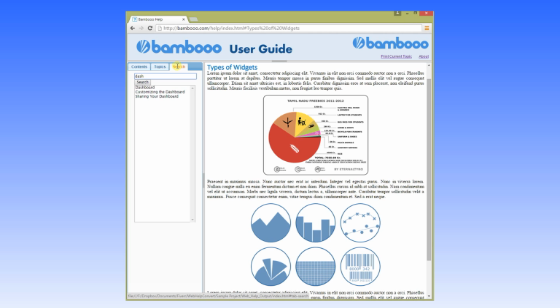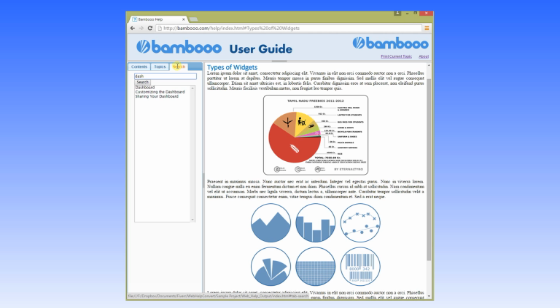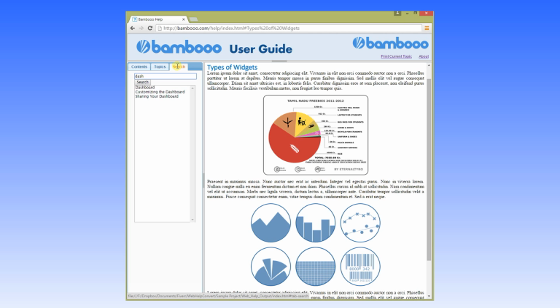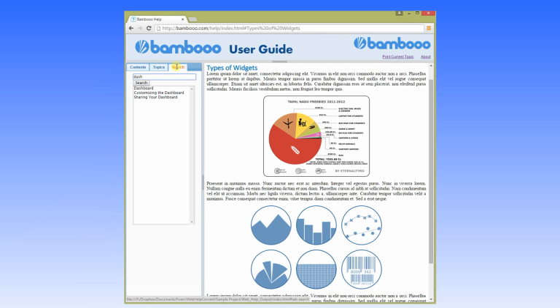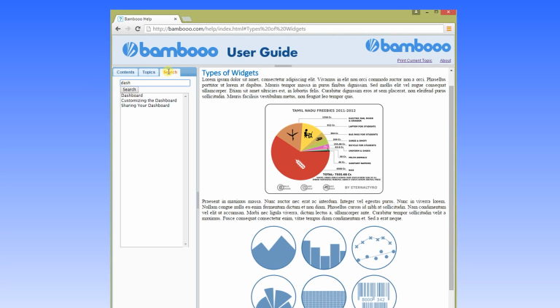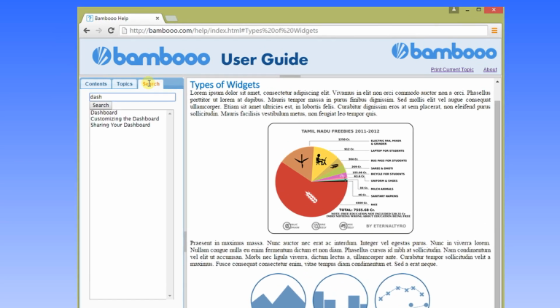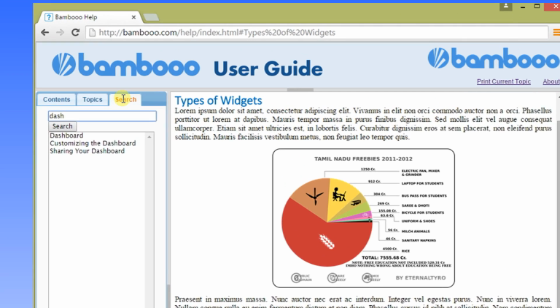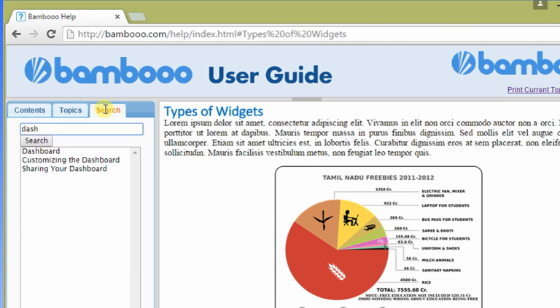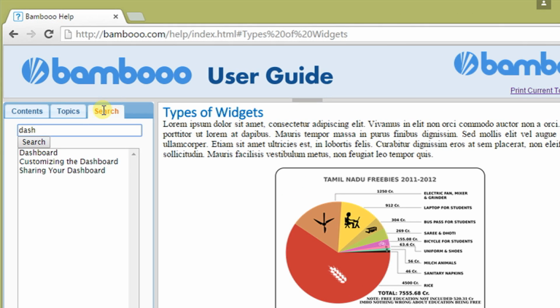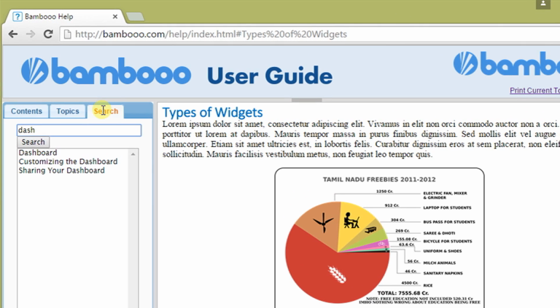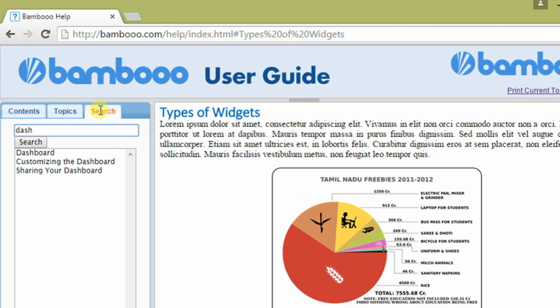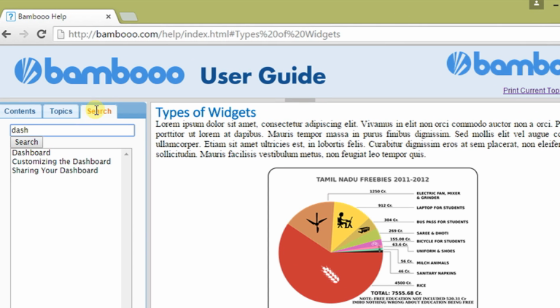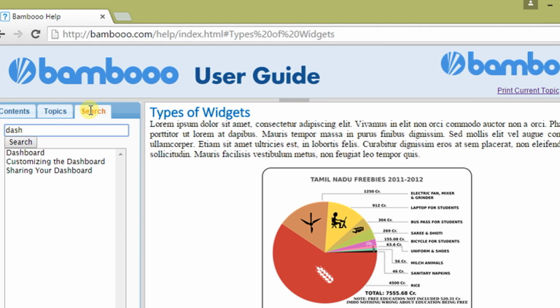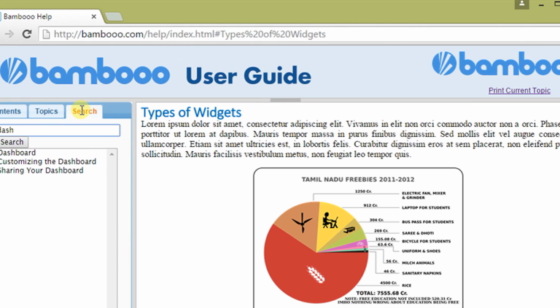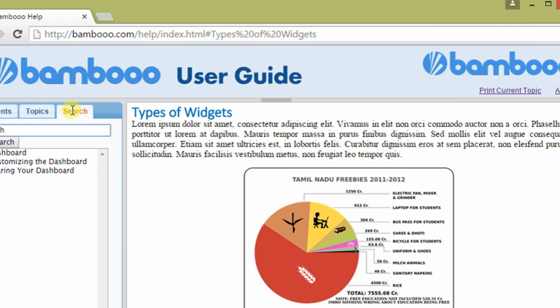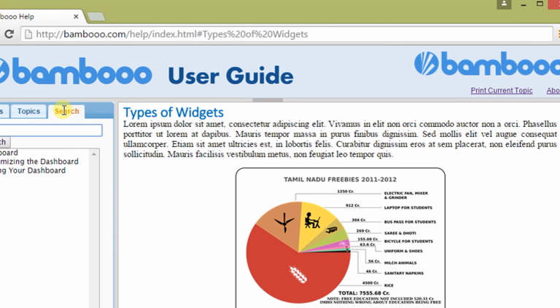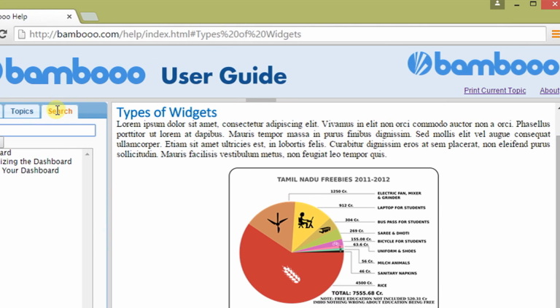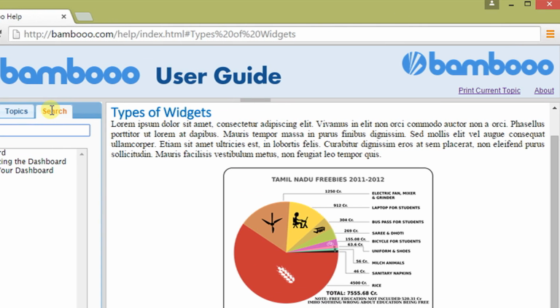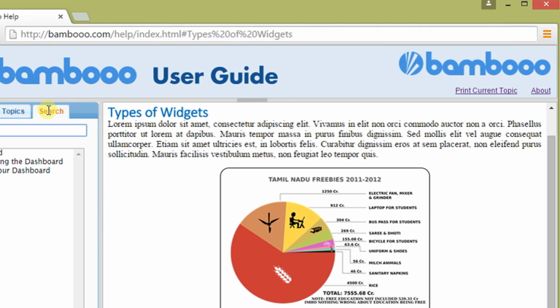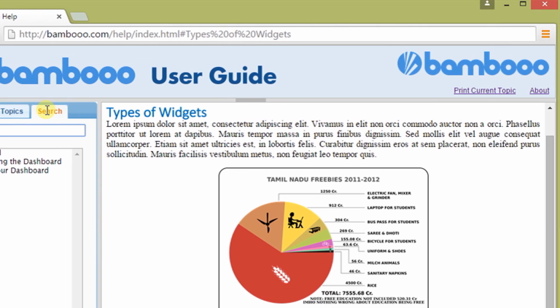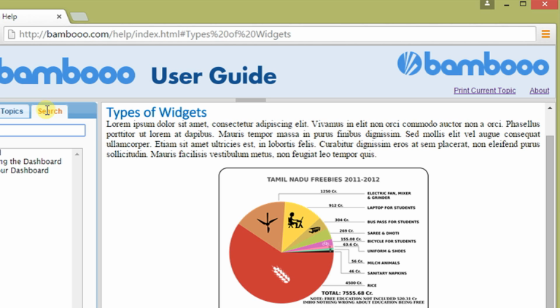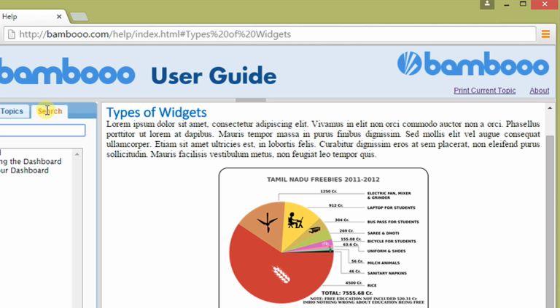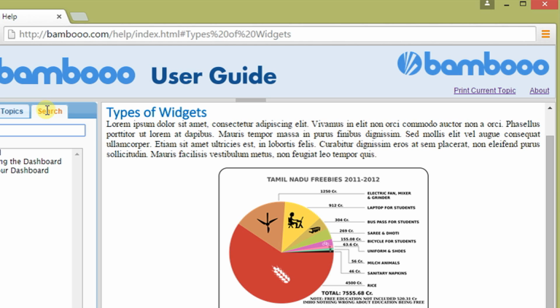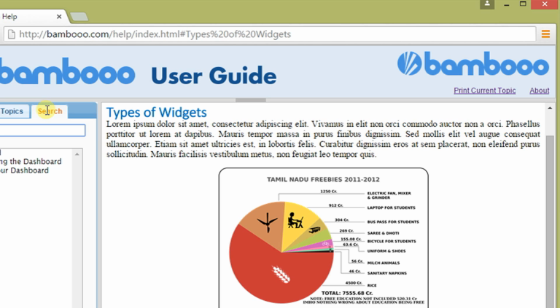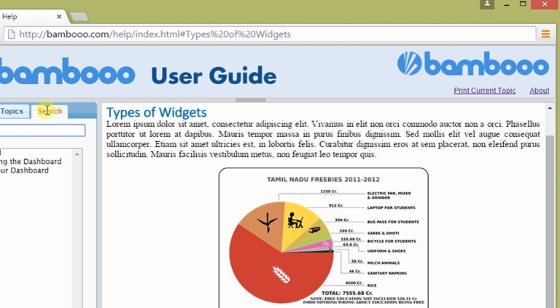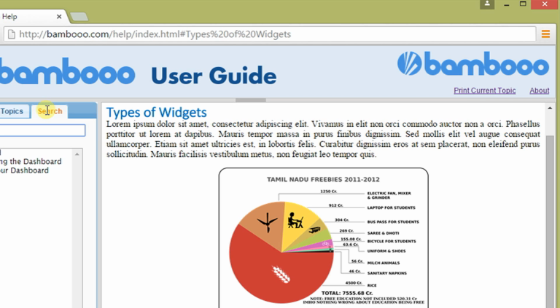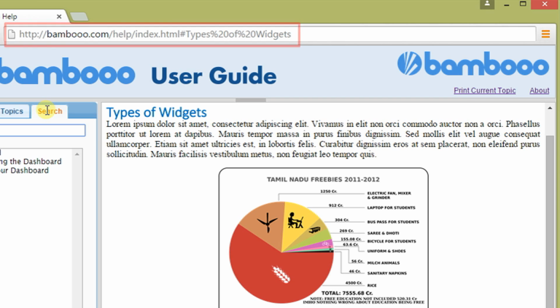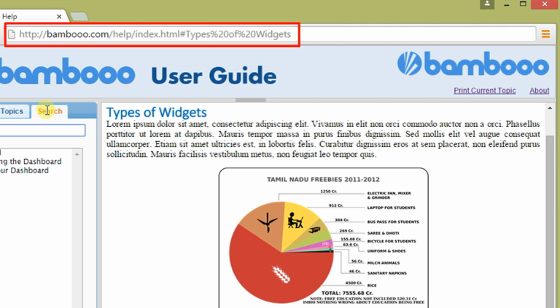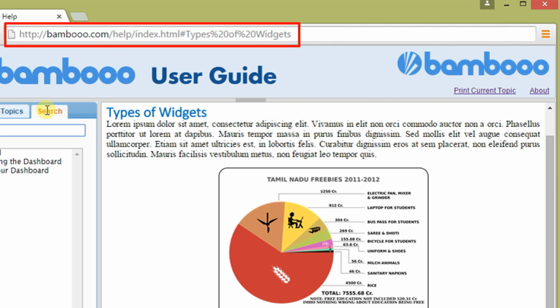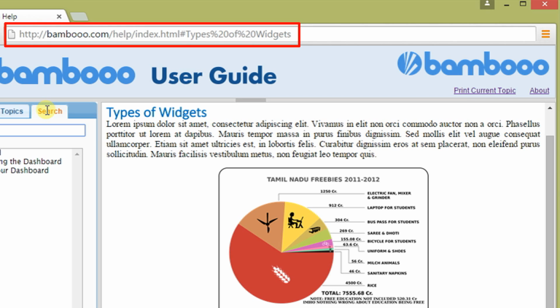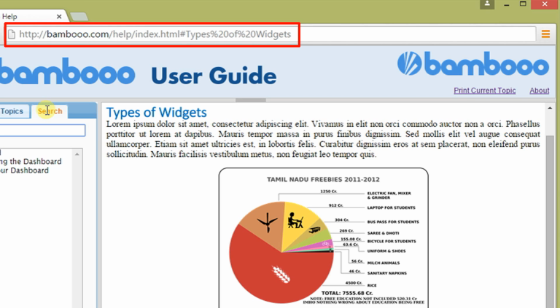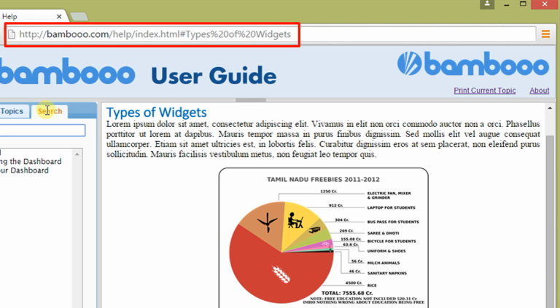Want your own logo and theme on the site? Not a problem. Want to link to specific articles from your application? It's easy to integrate.